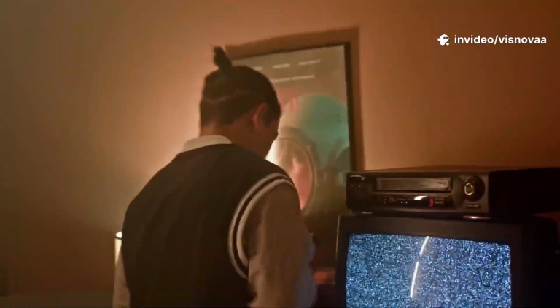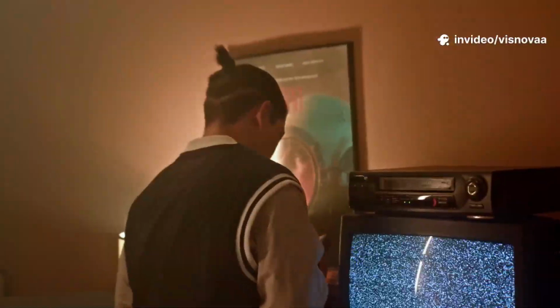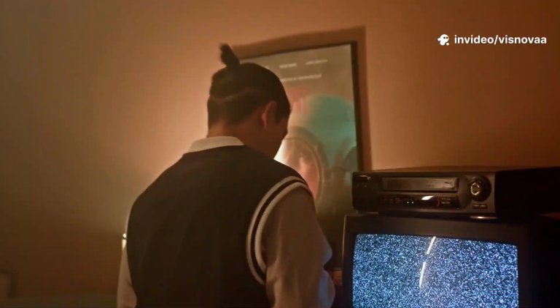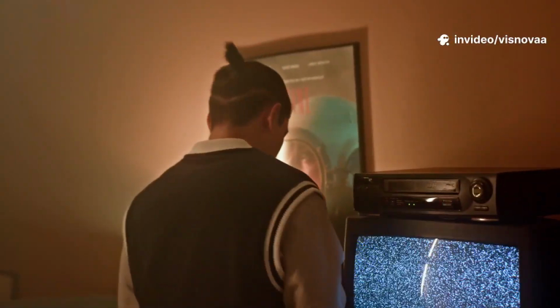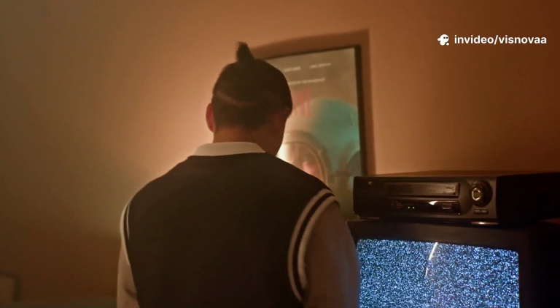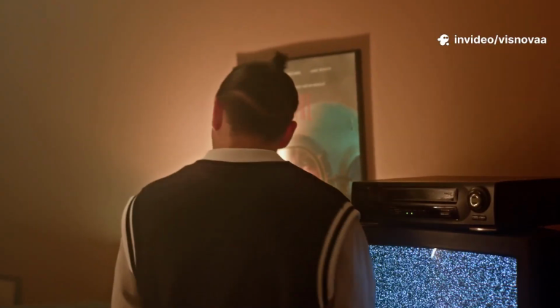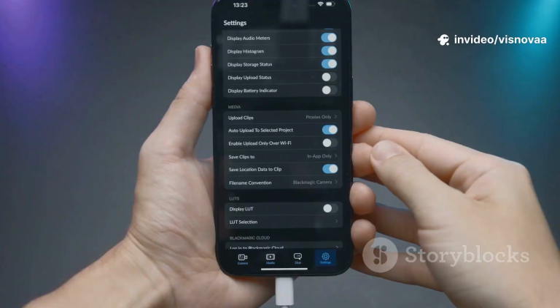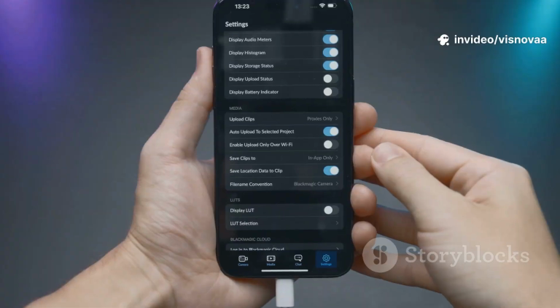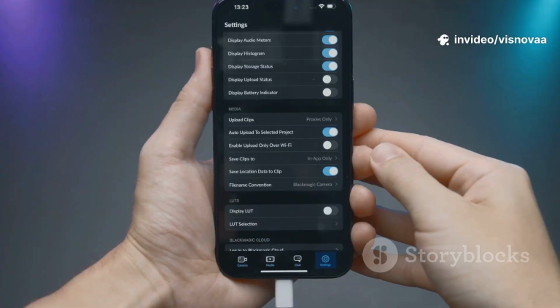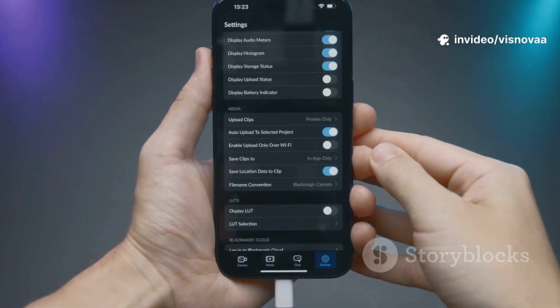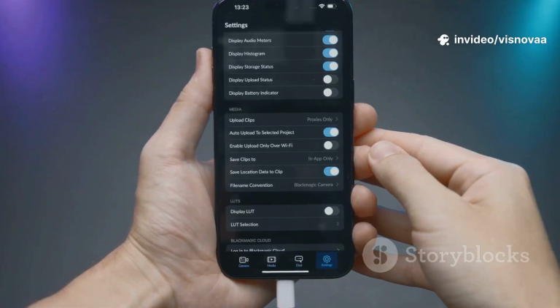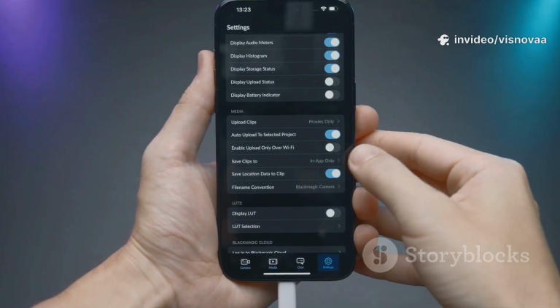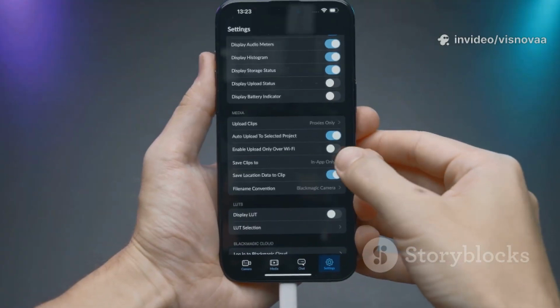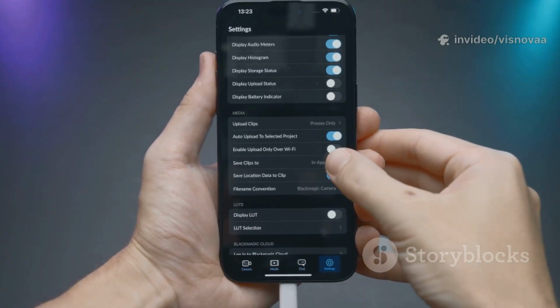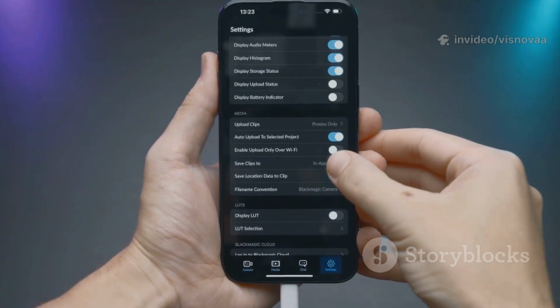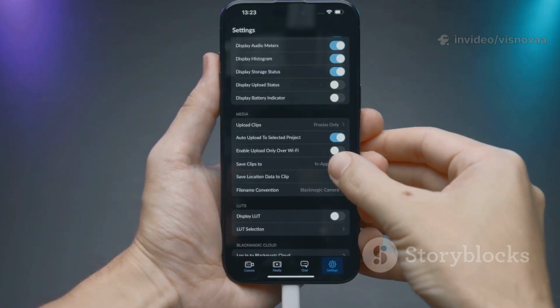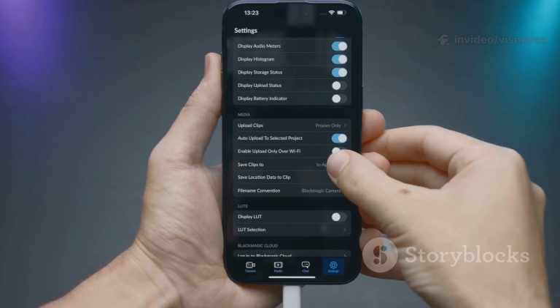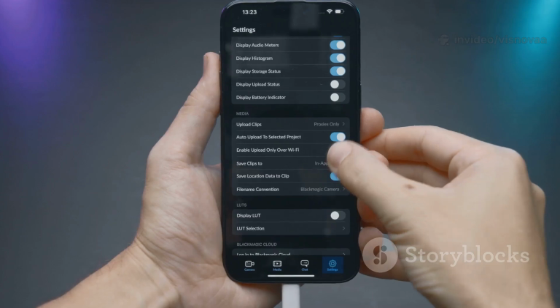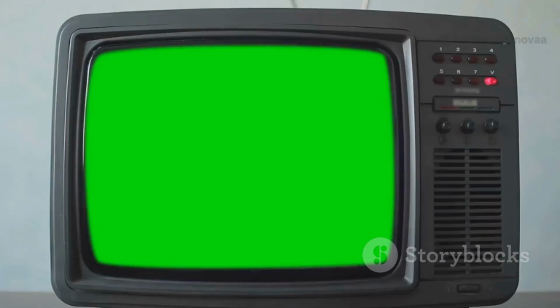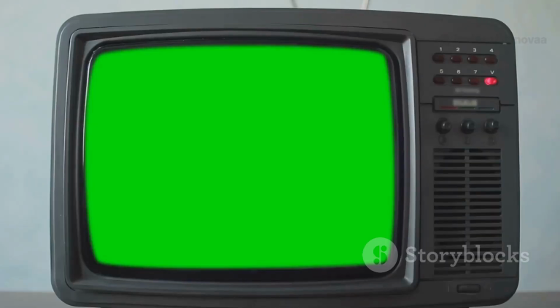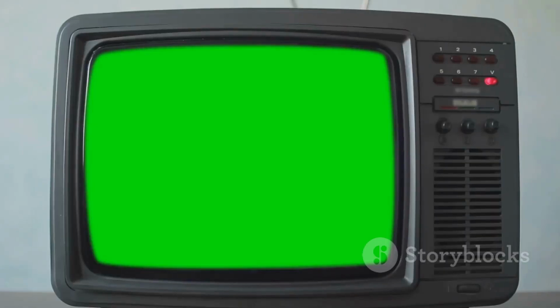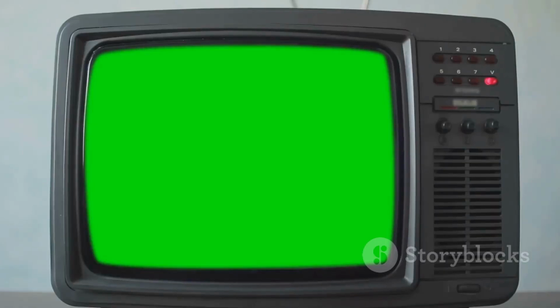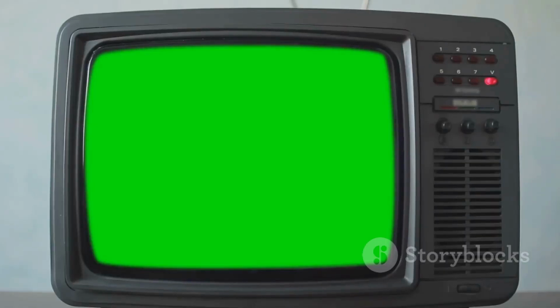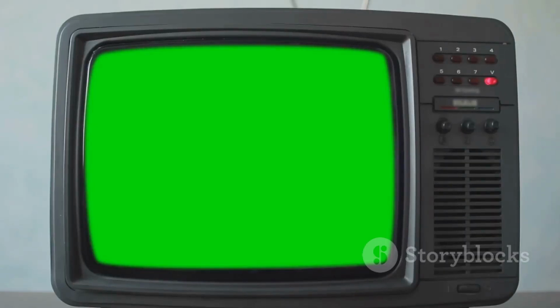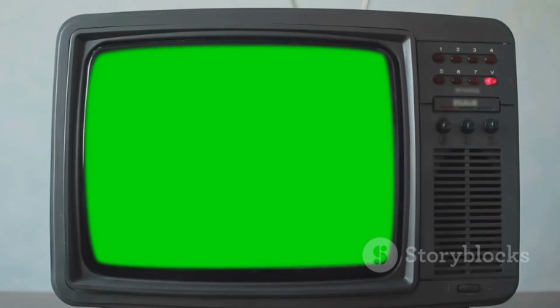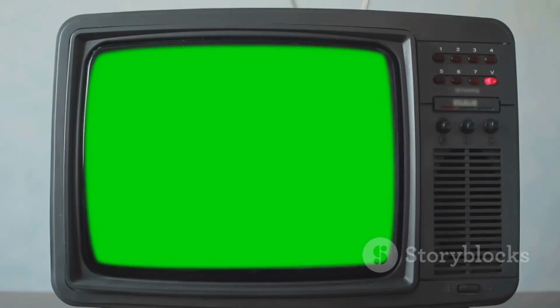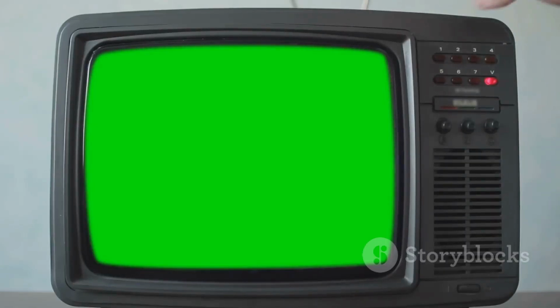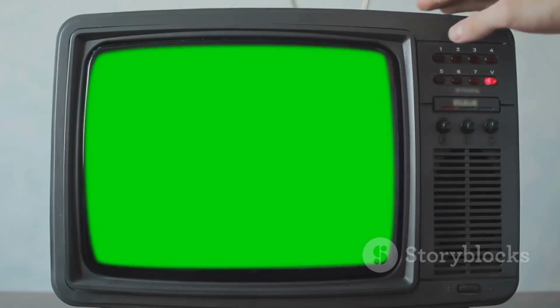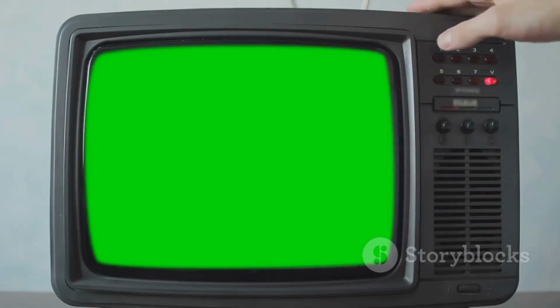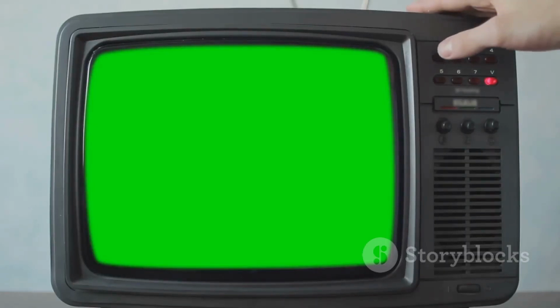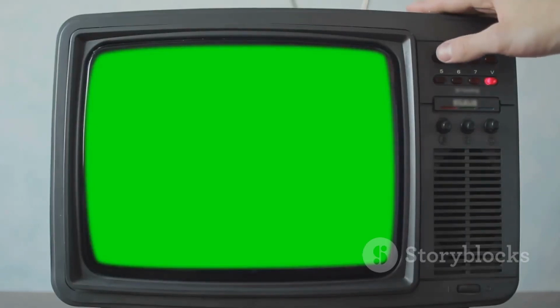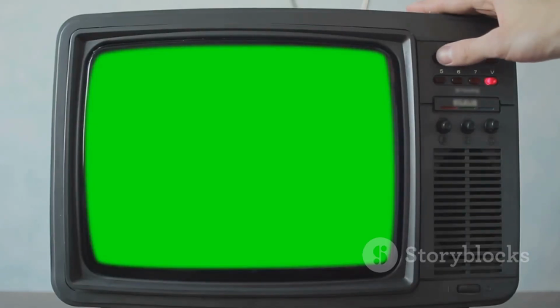Still seeing black? Head to your app settings and clear the cache. This little trick wipes out old data that can mess things up.